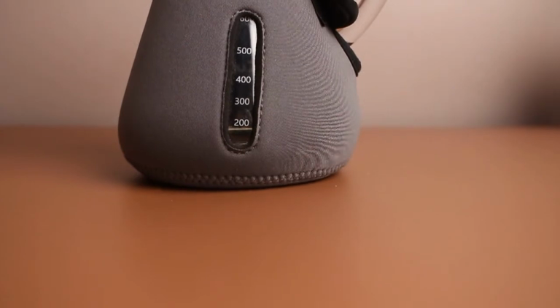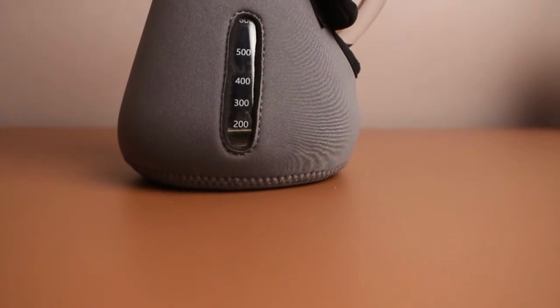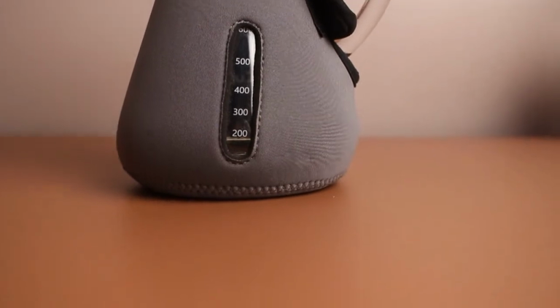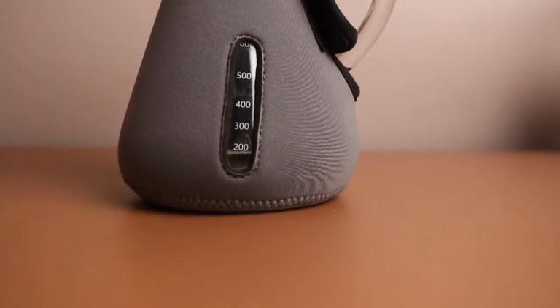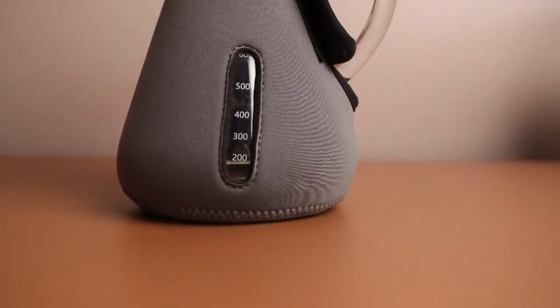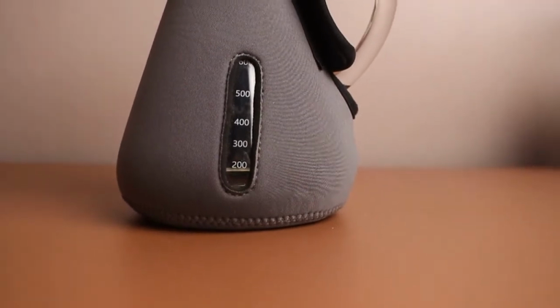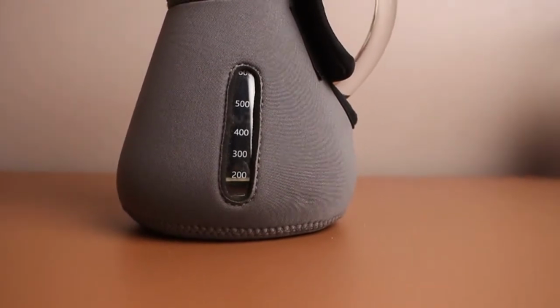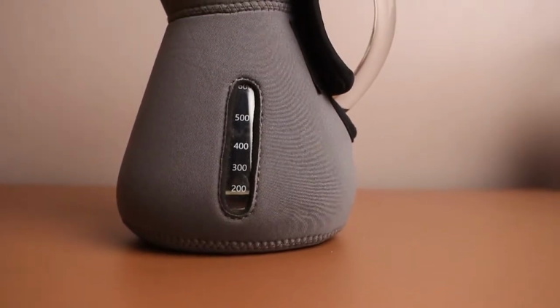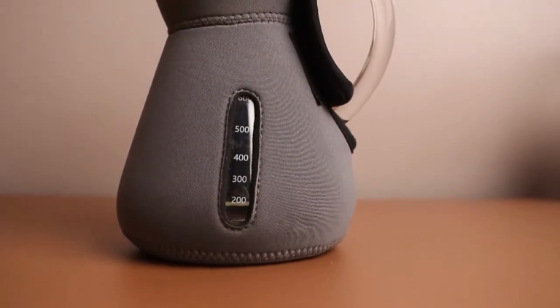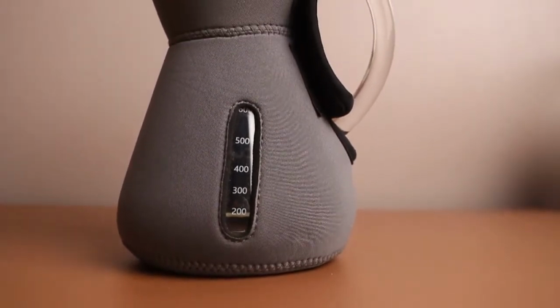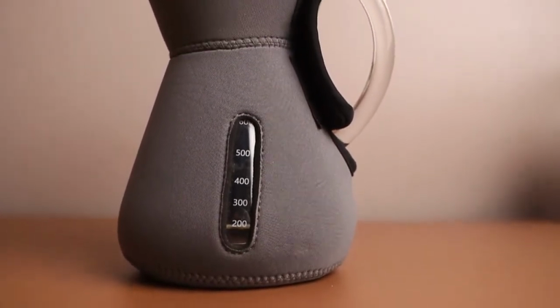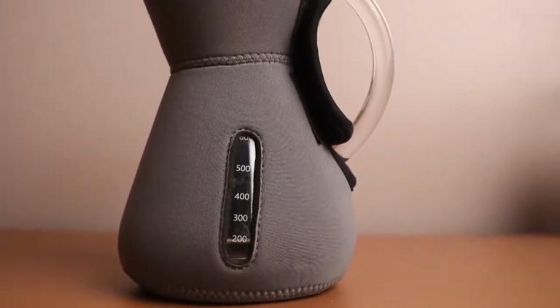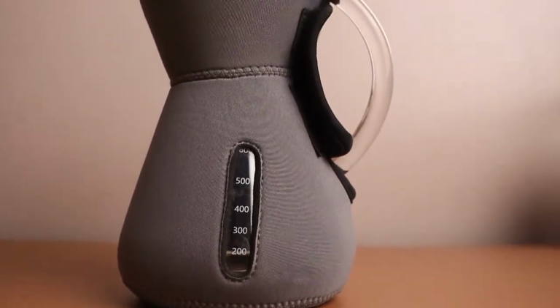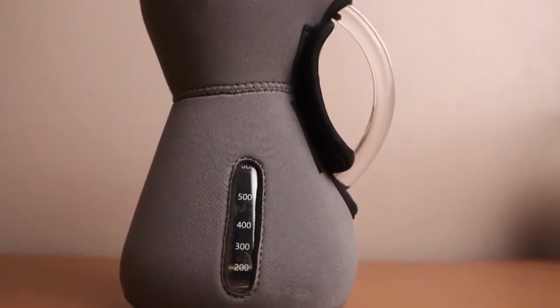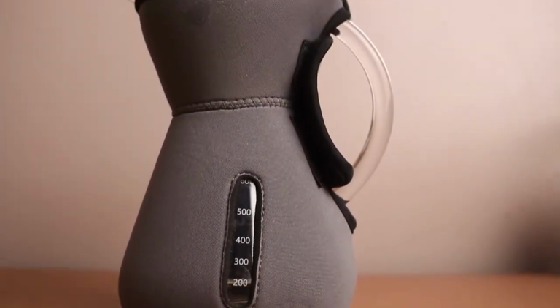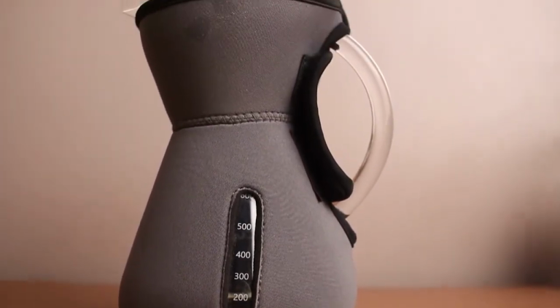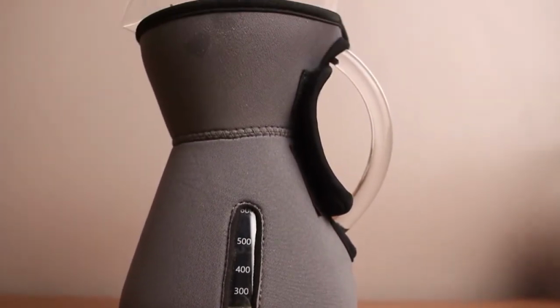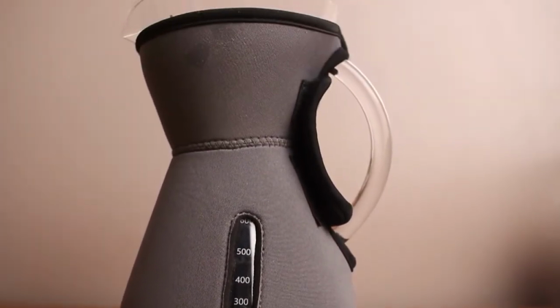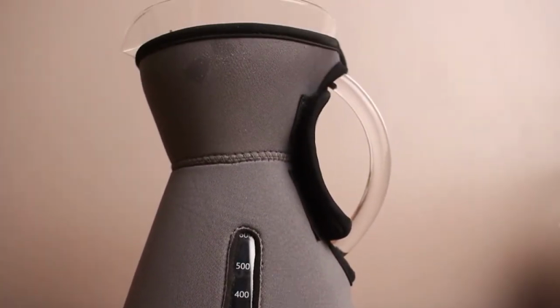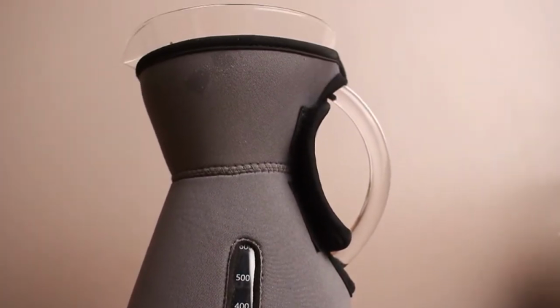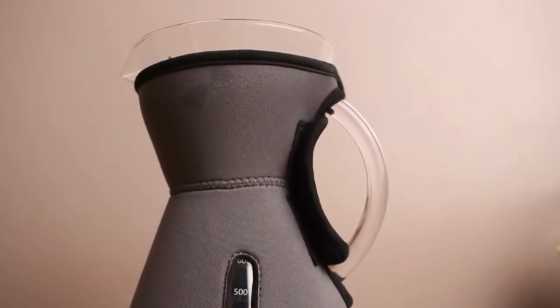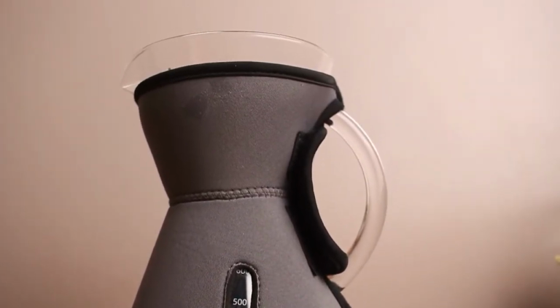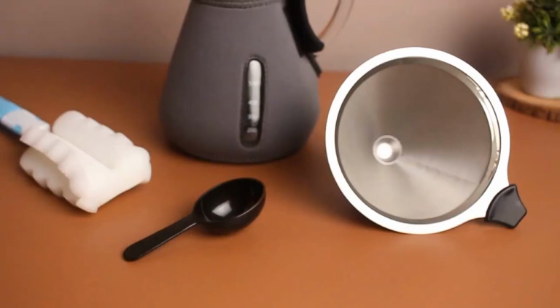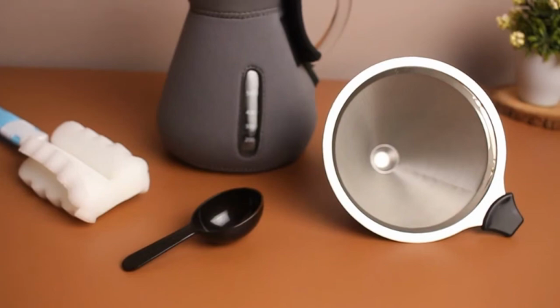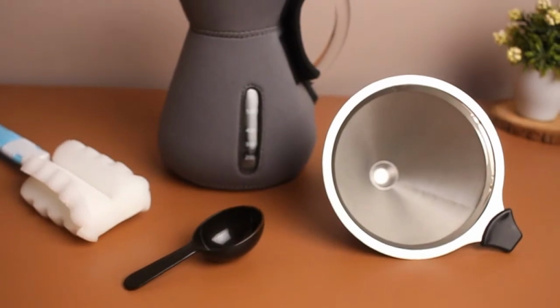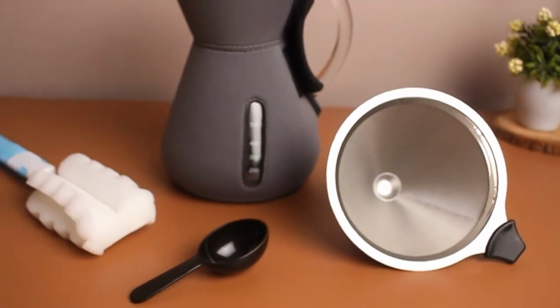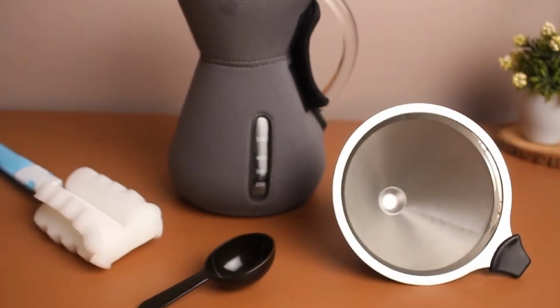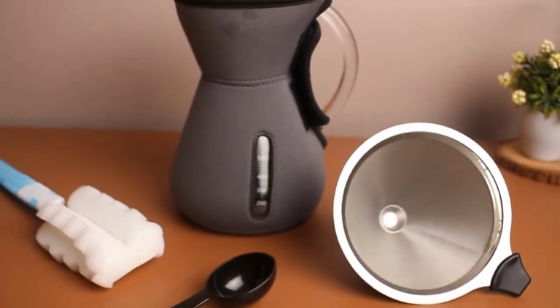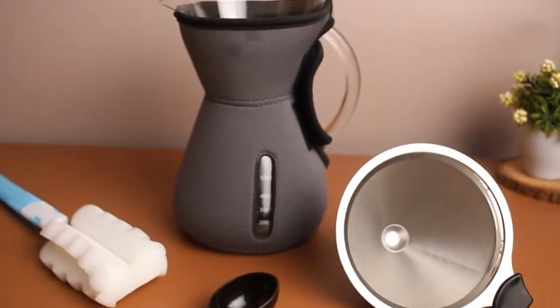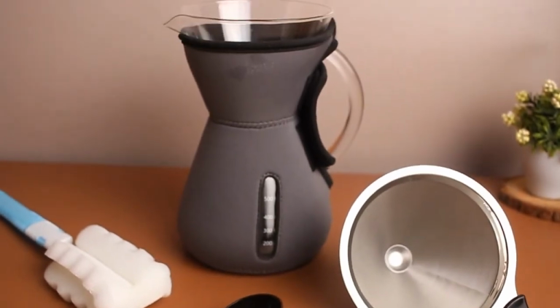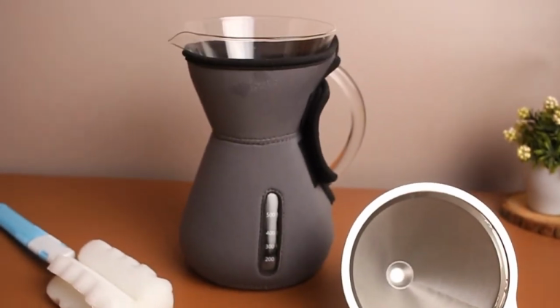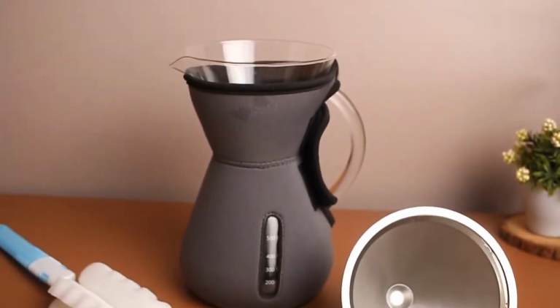Ditch the expensive take-out coffee habit with Instacupper's Pour-Over Brewer and bring out the barista in you.